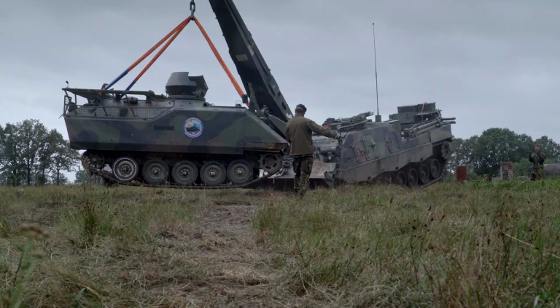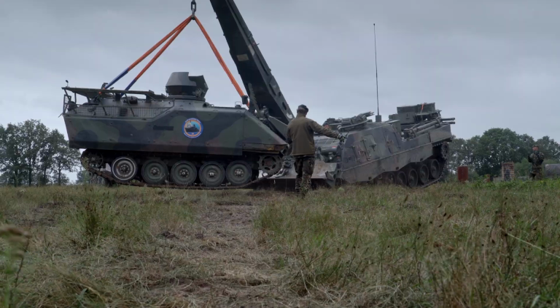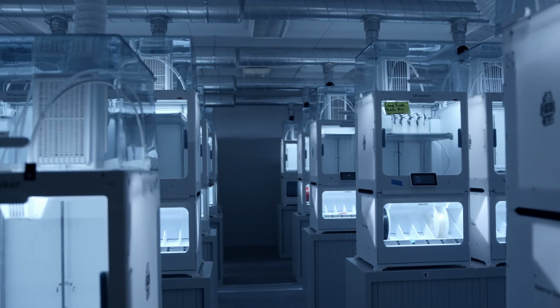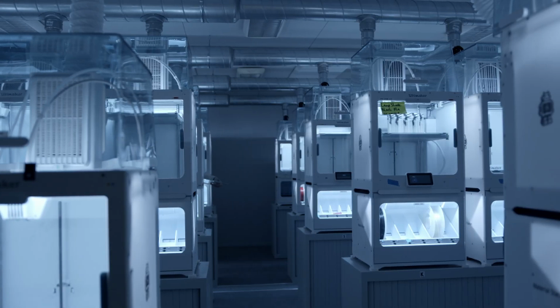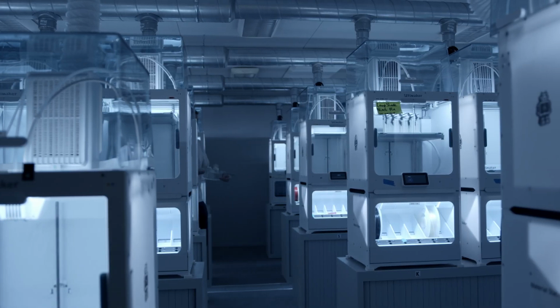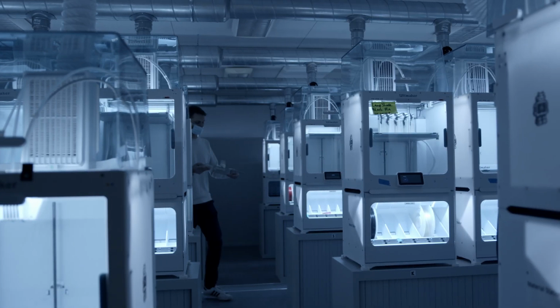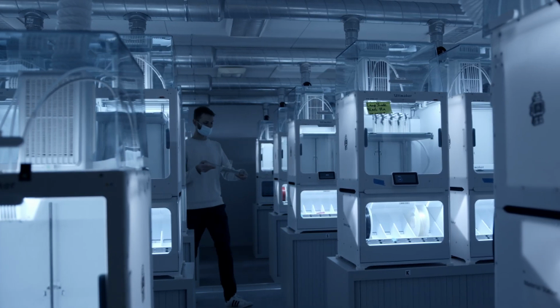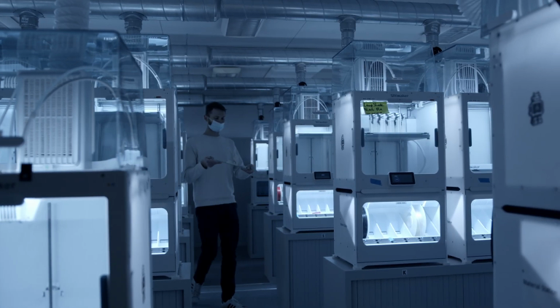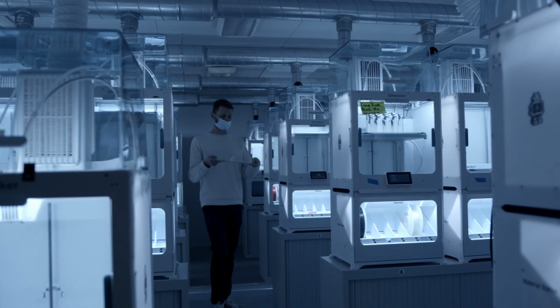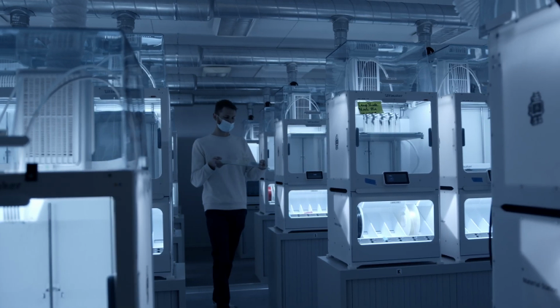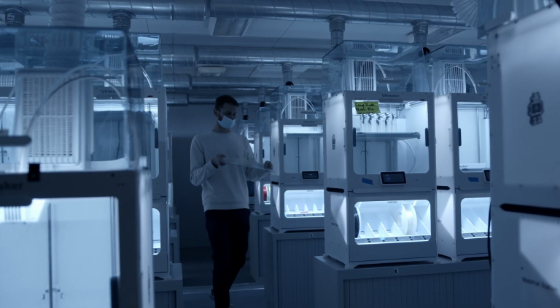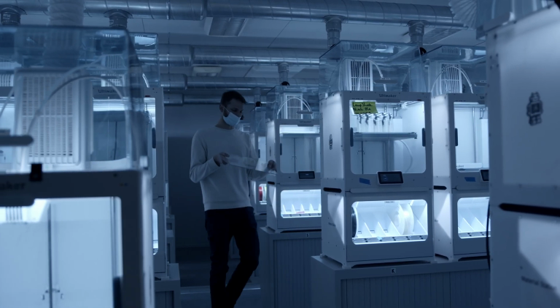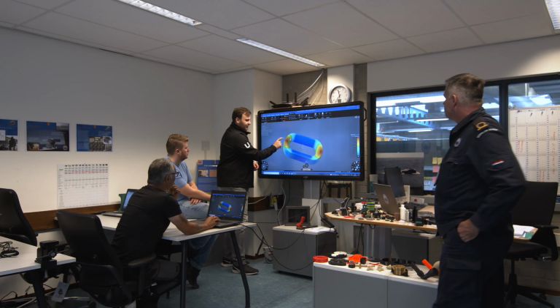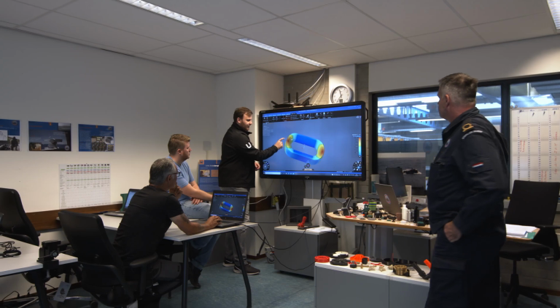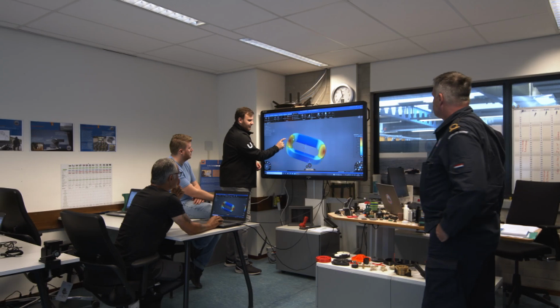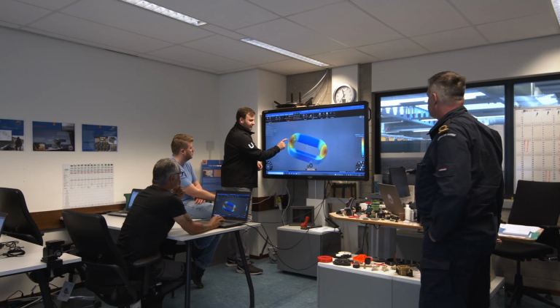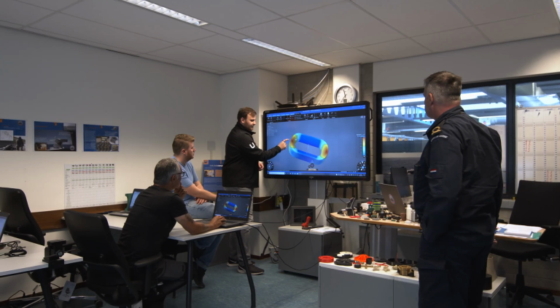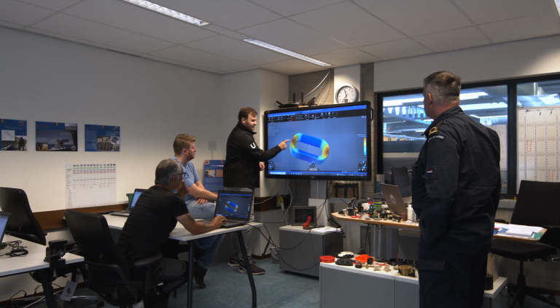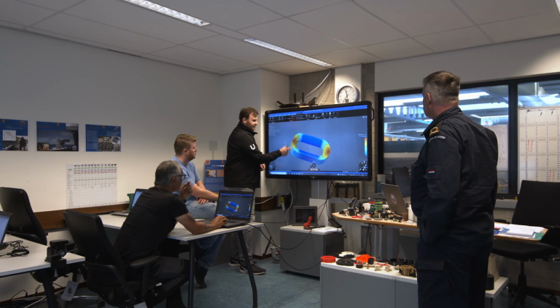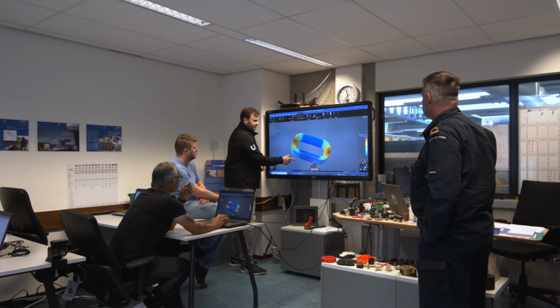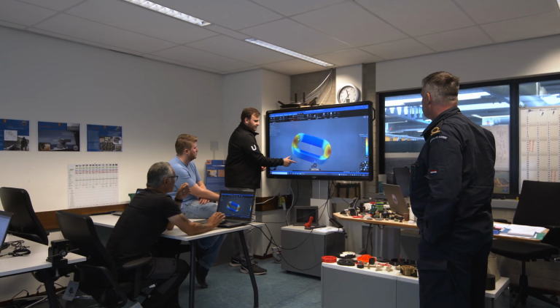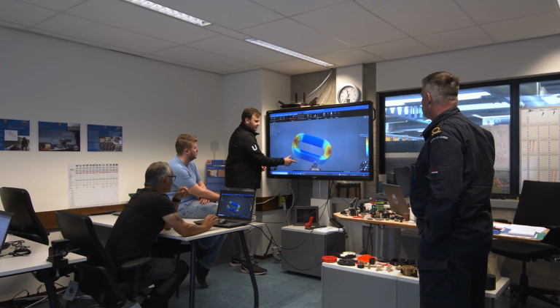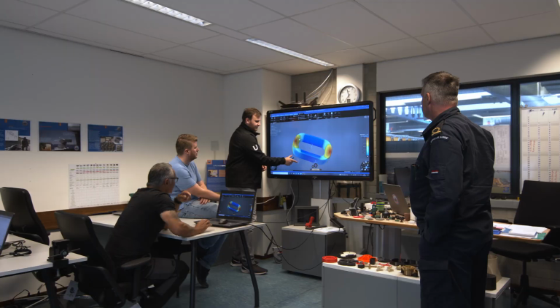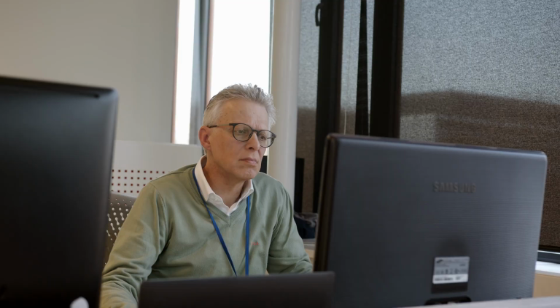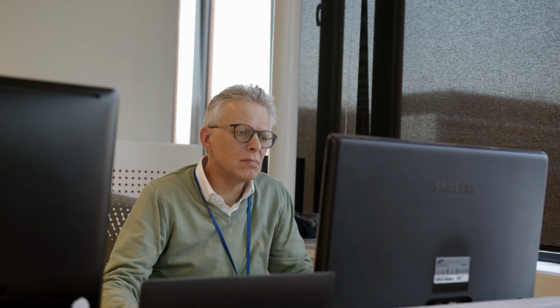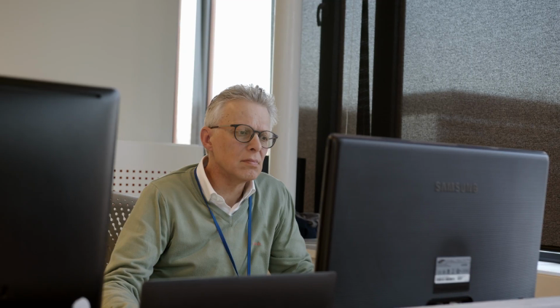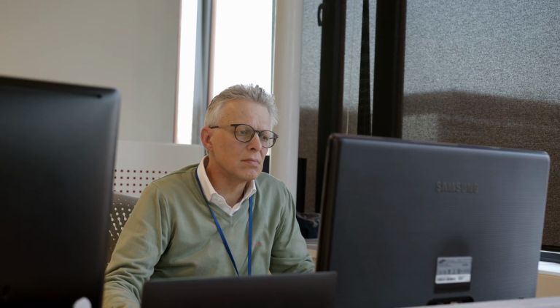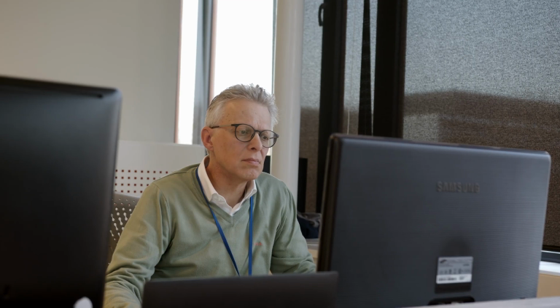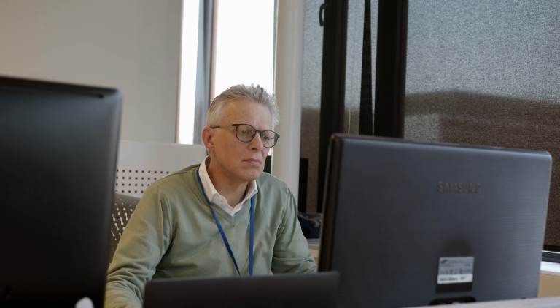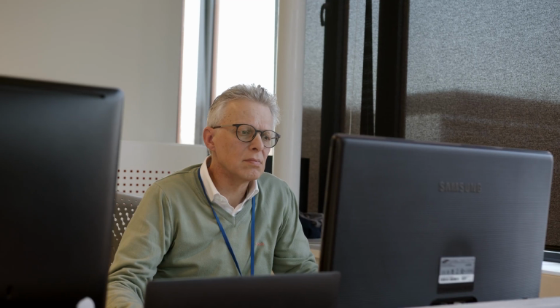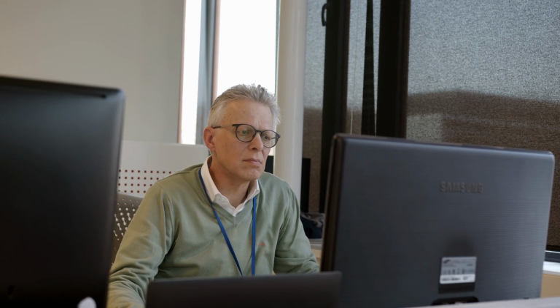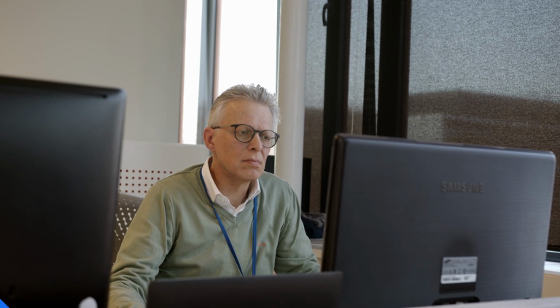Utilizing the power of Ultimaker's platform and its partners allowed us to go beyond what we previously thought possible.